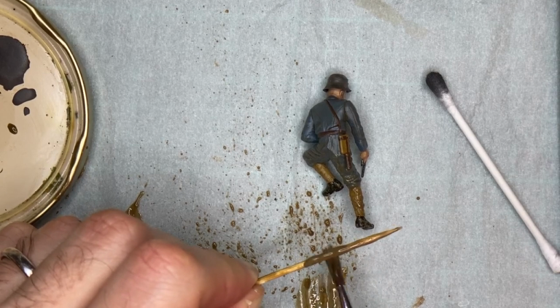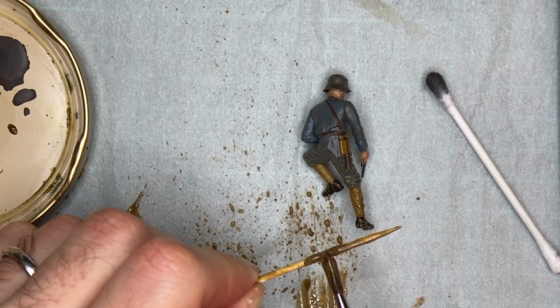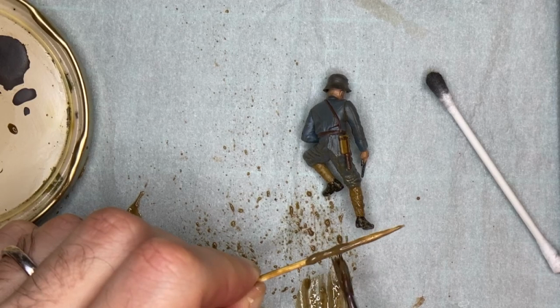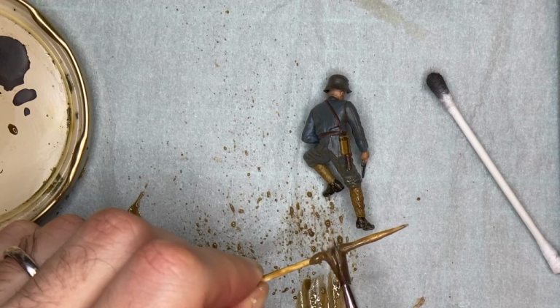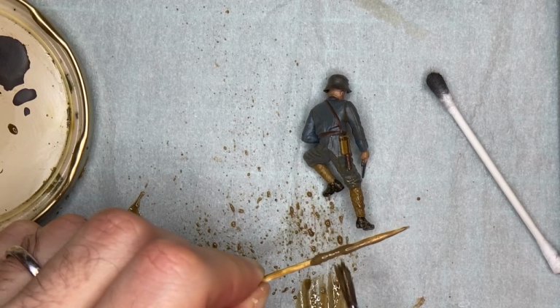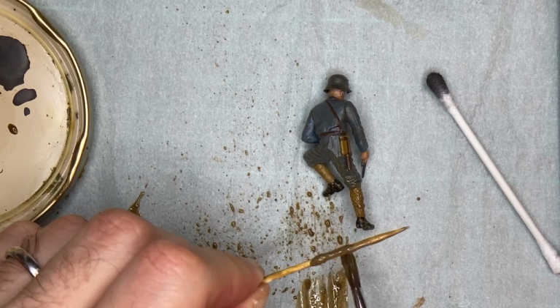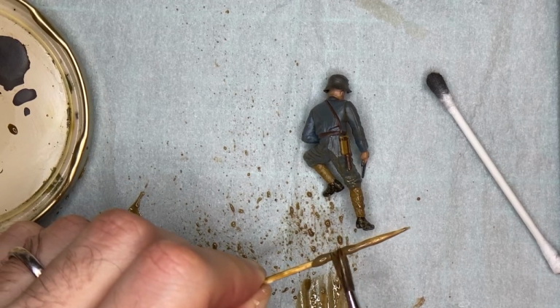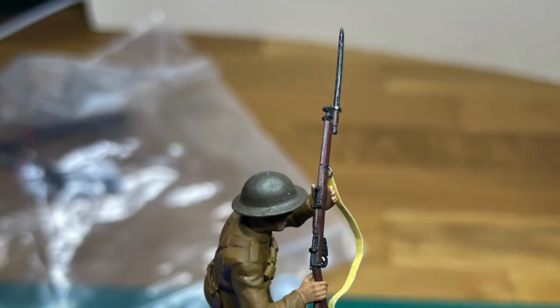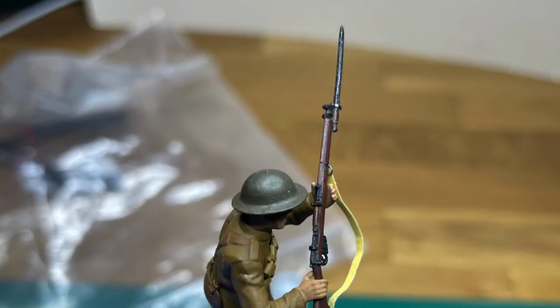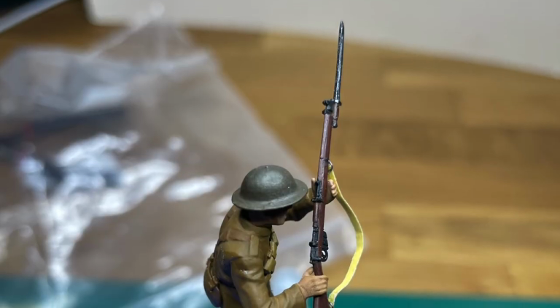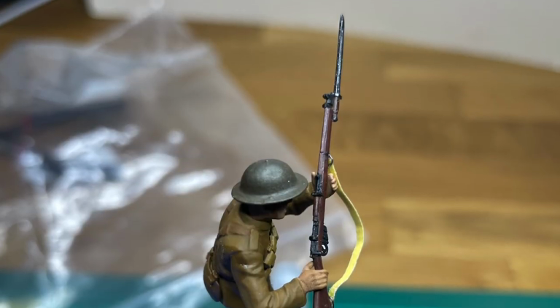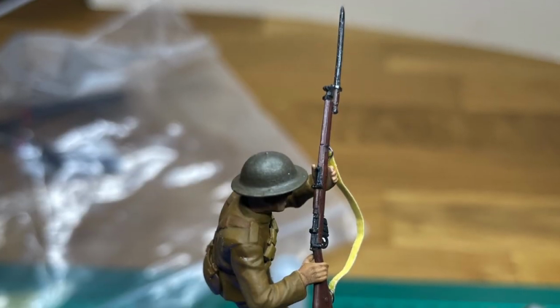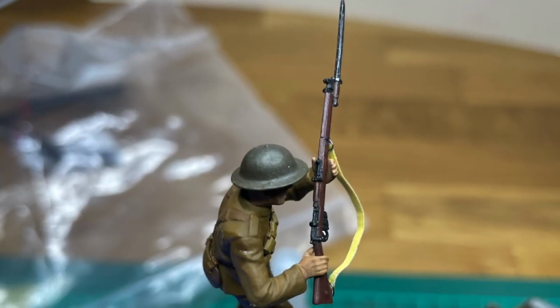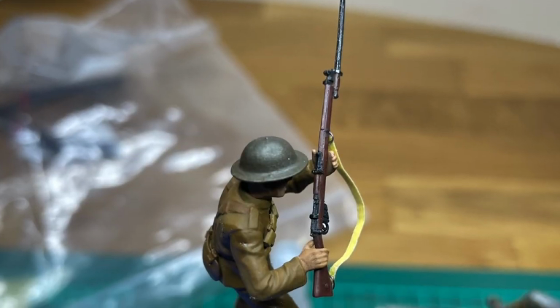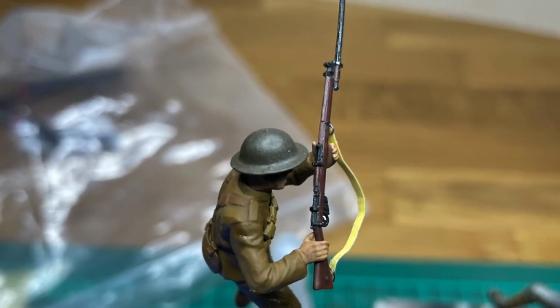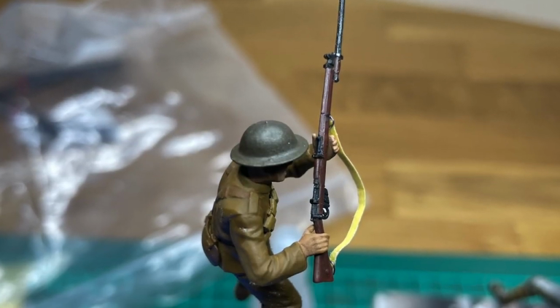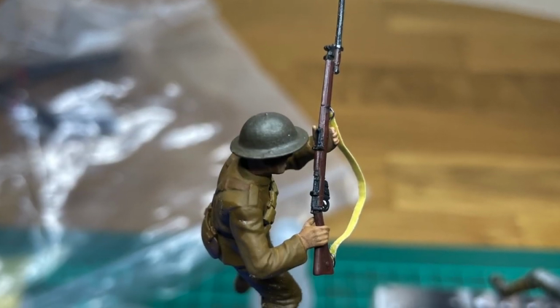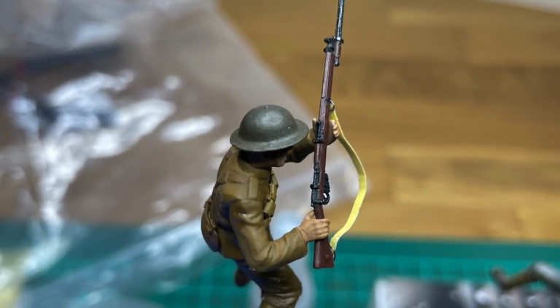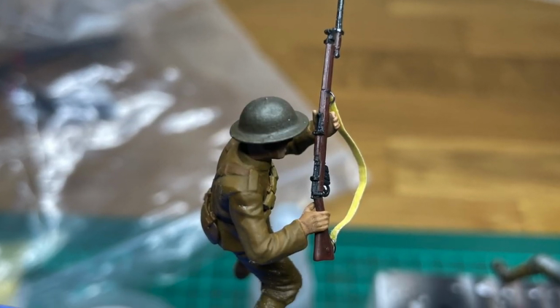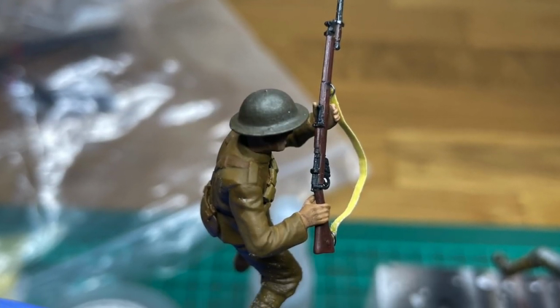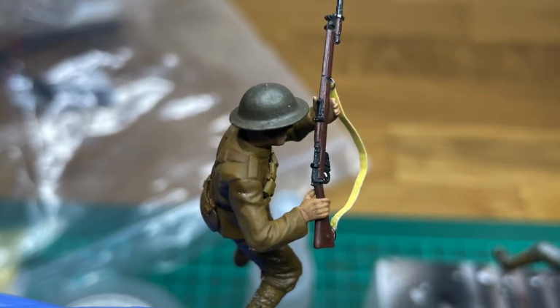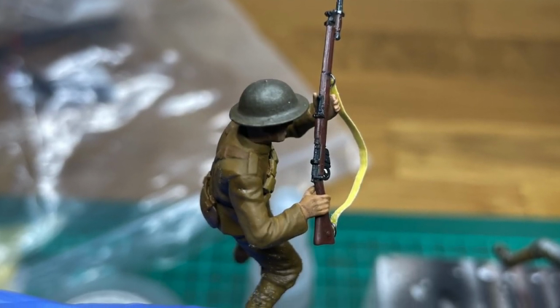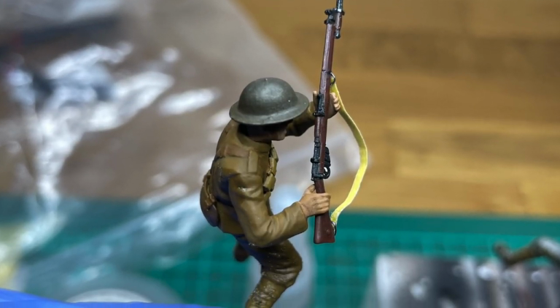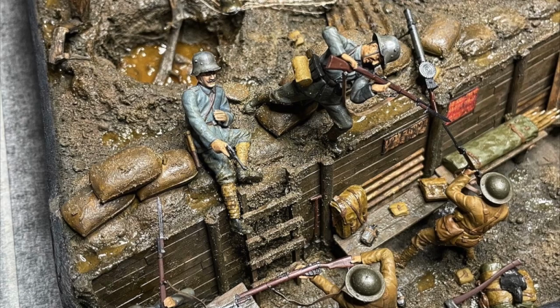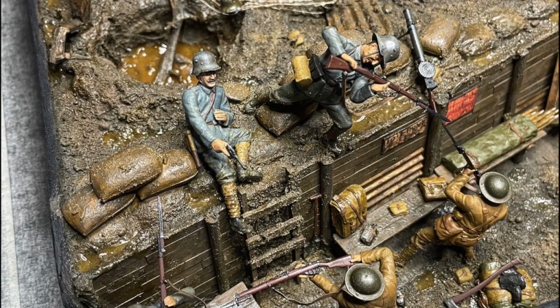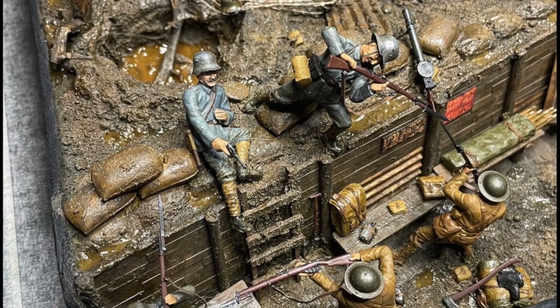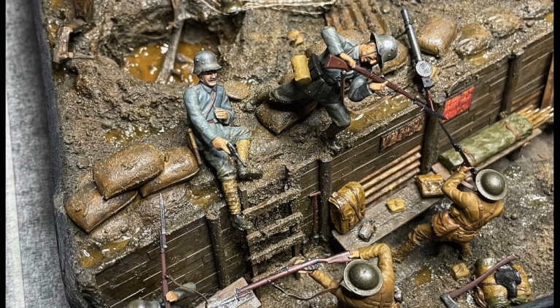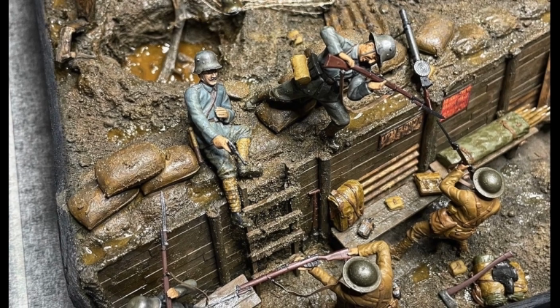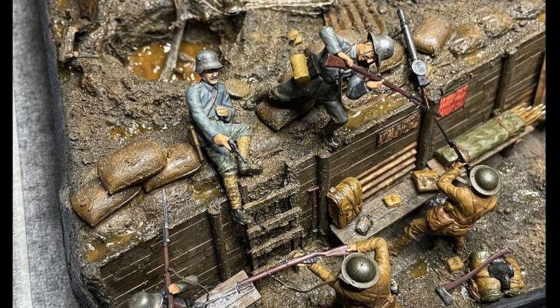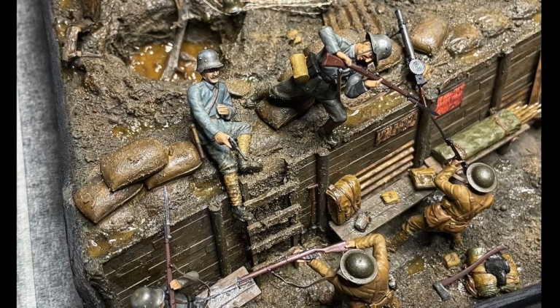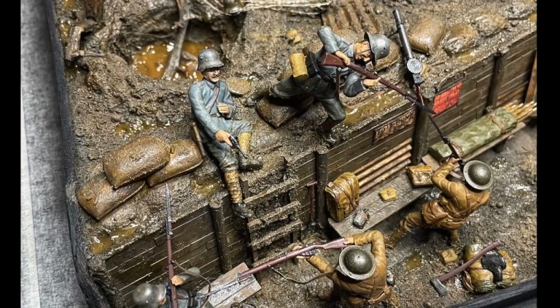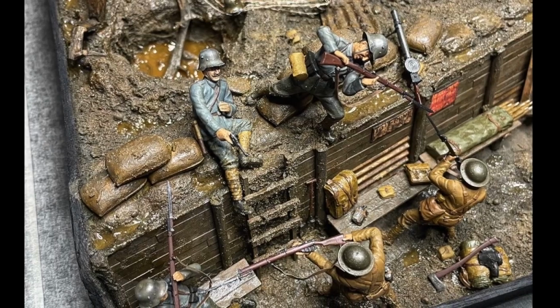Montage, peinture, vieillissement, réalisation des armes et de leurs sangles, c'est tout de suite sur Mini-Art Me.